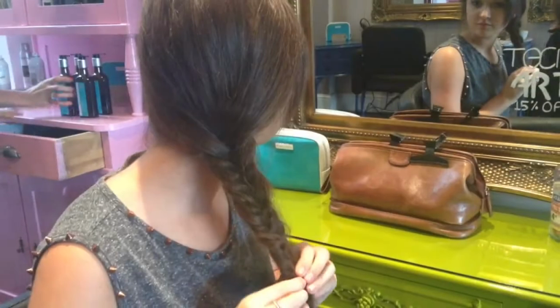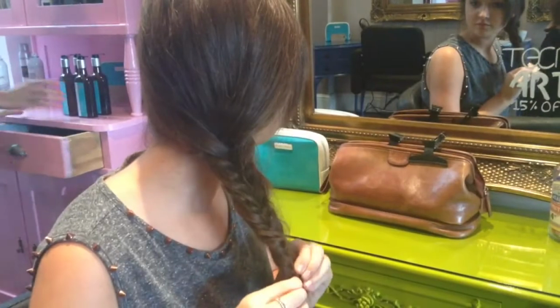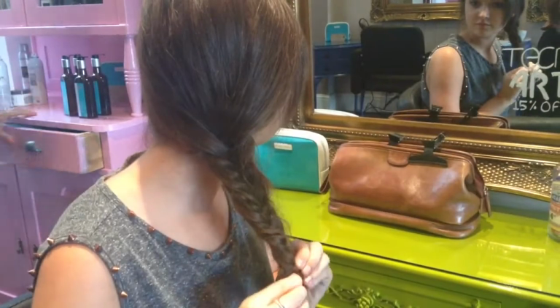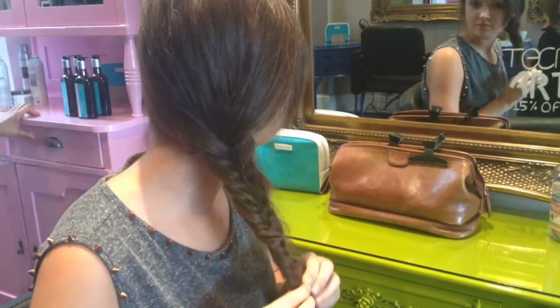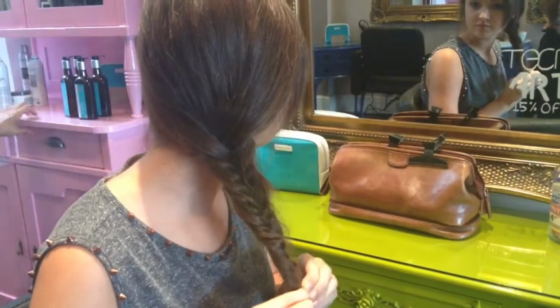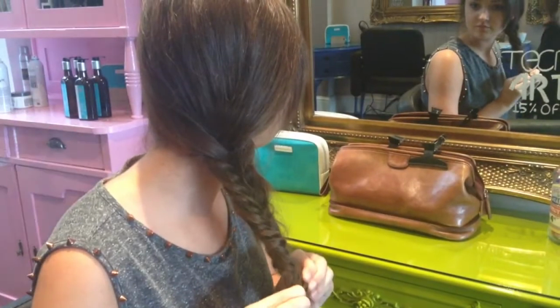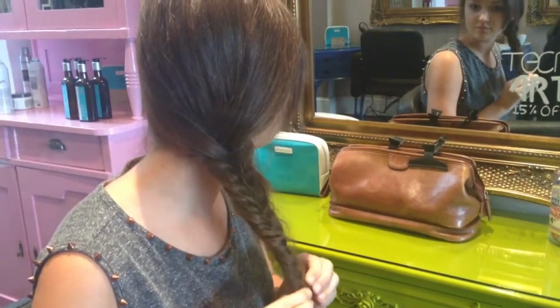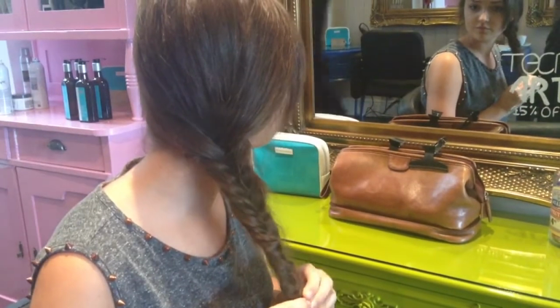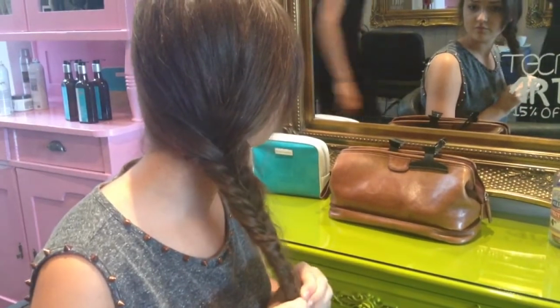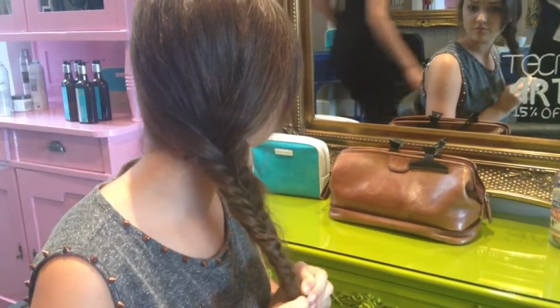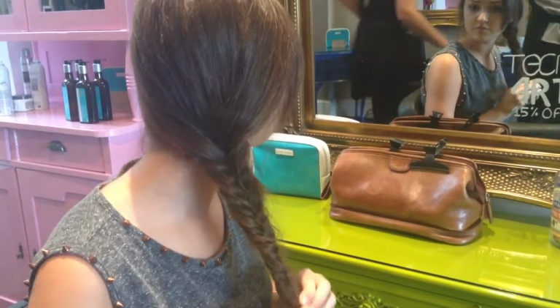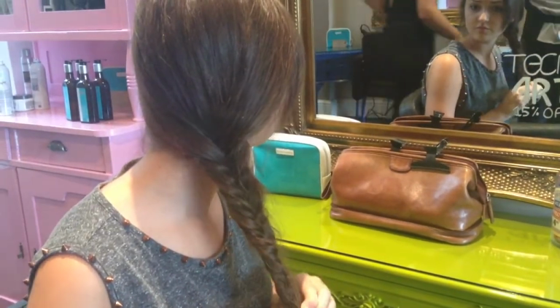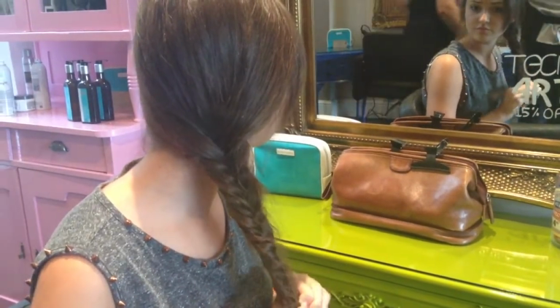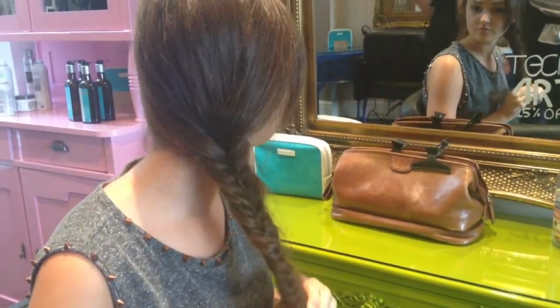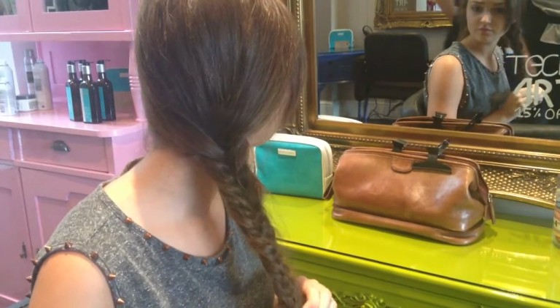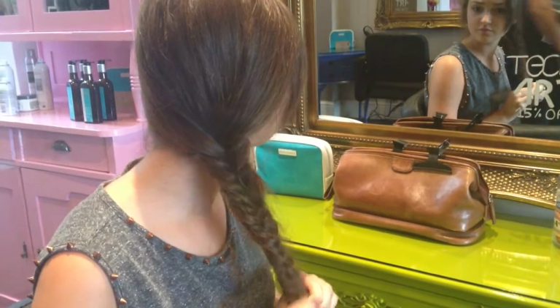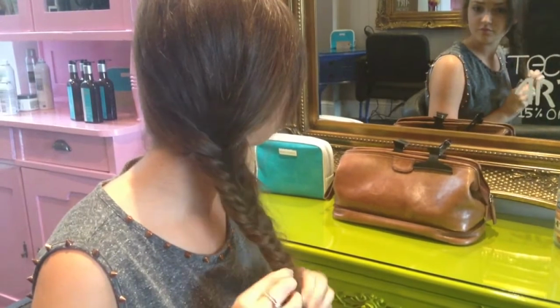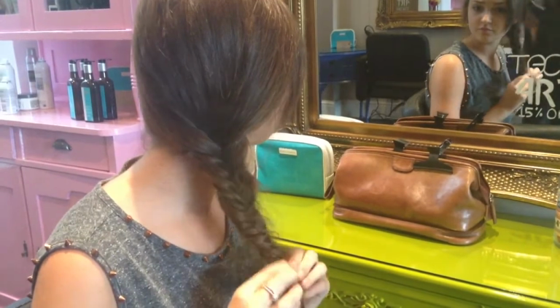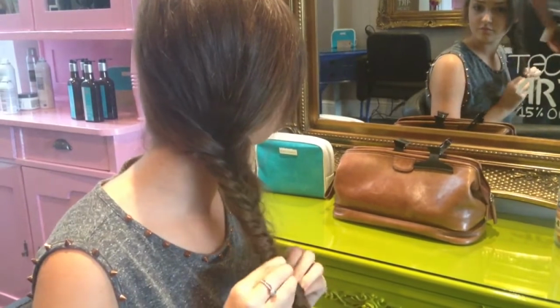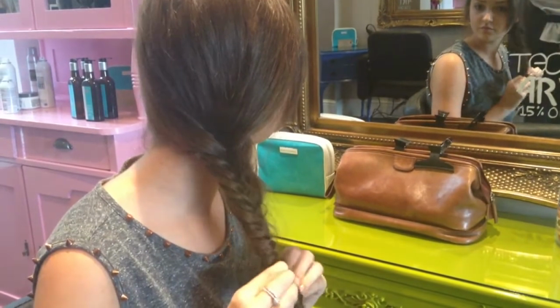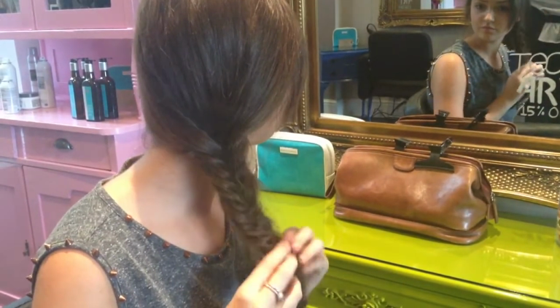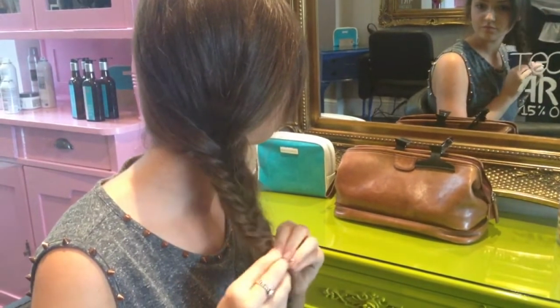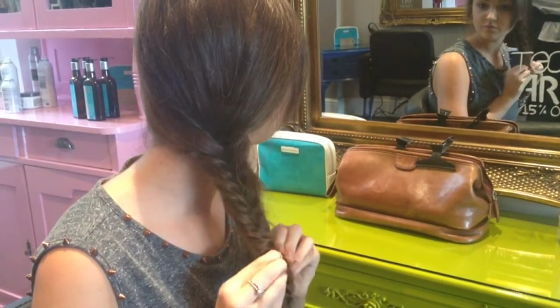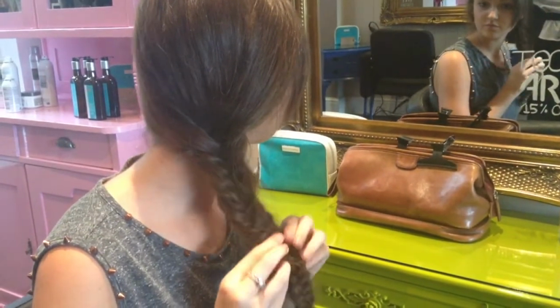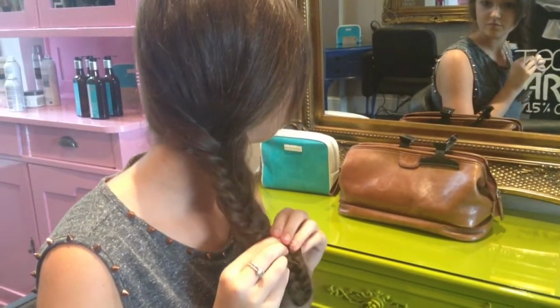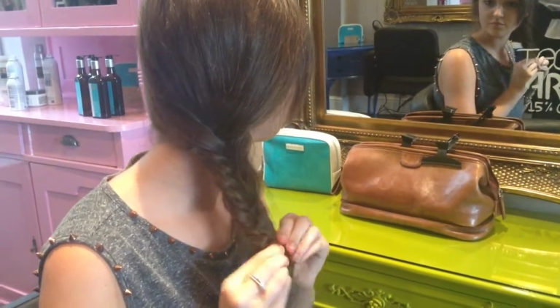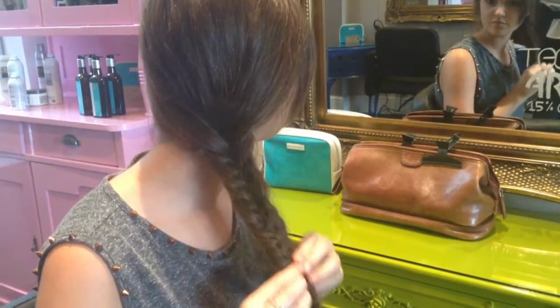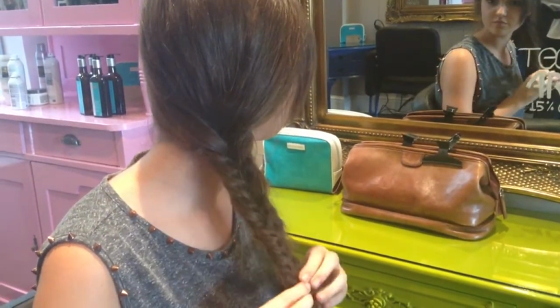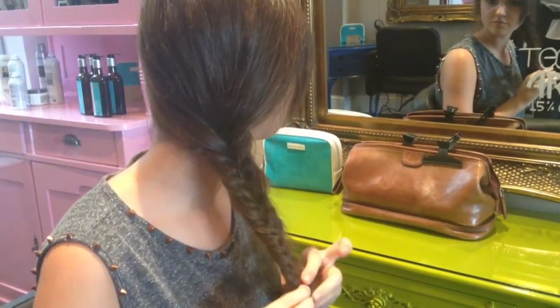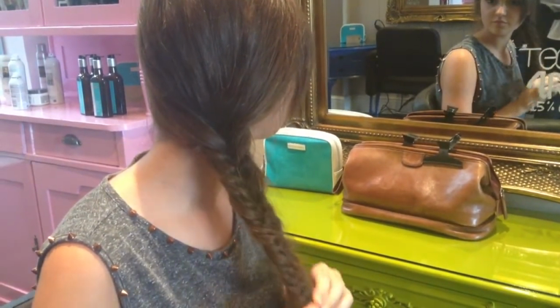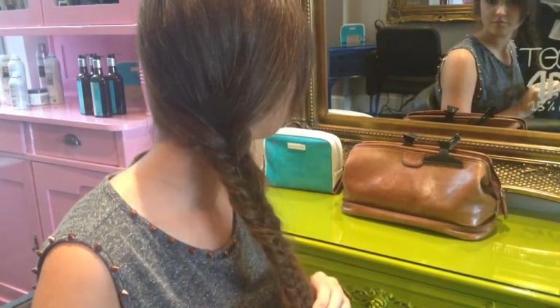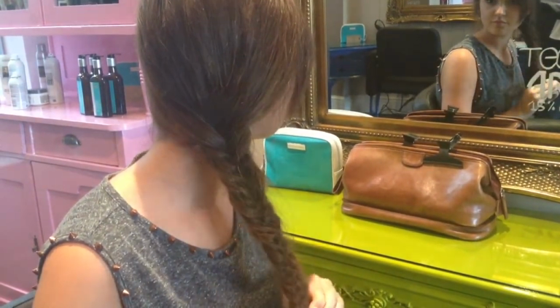To add a twist to your fishtail plait, pull the edges out to create texture.